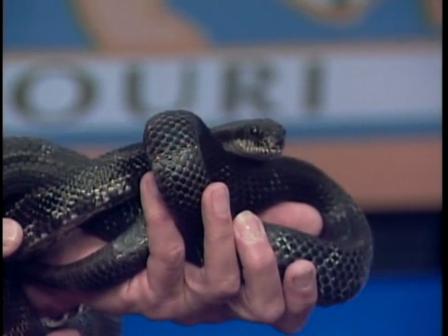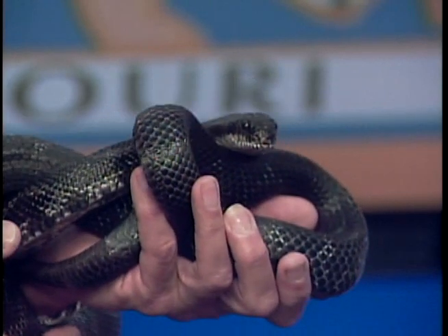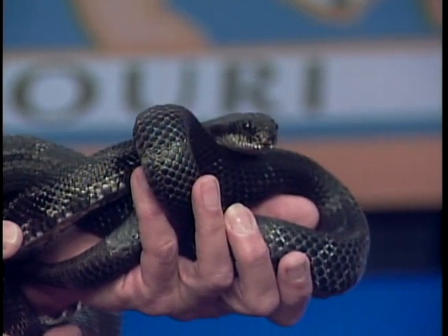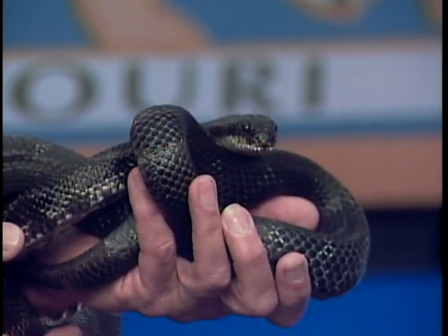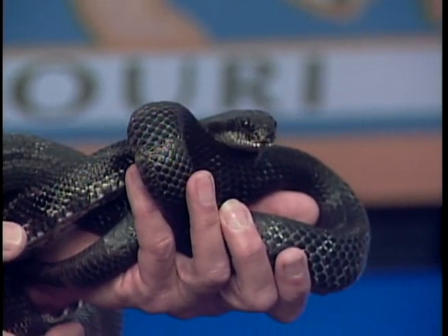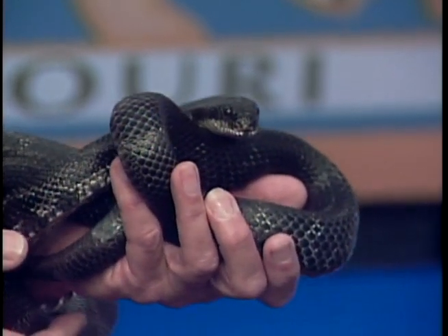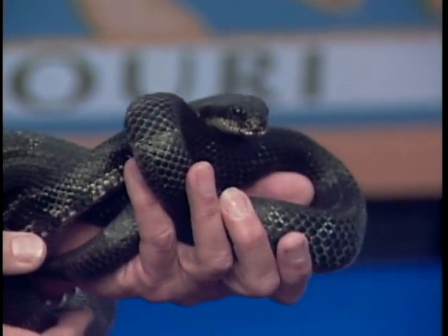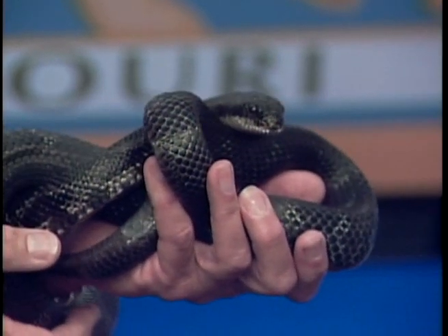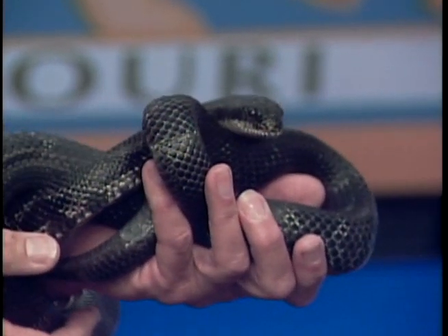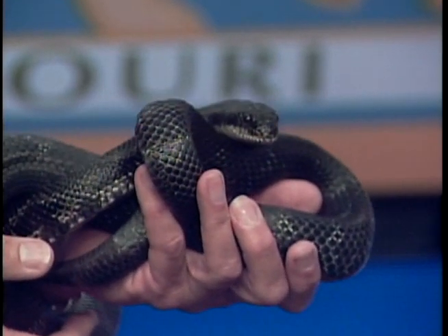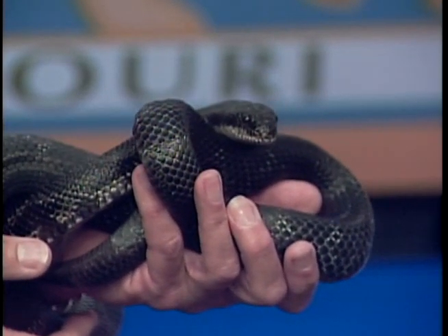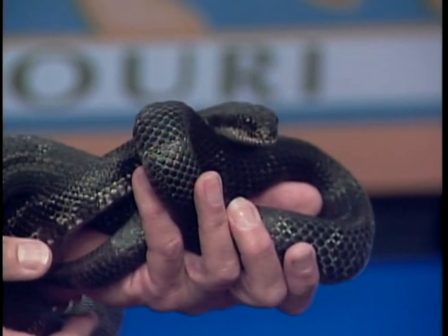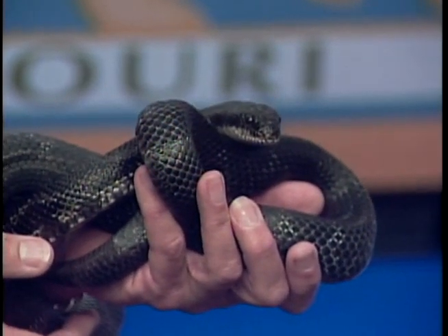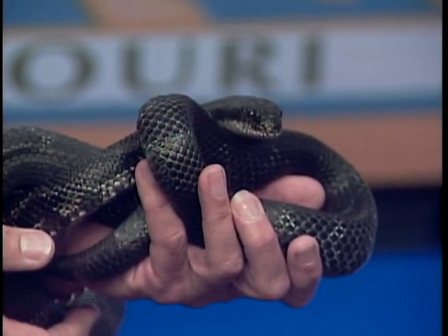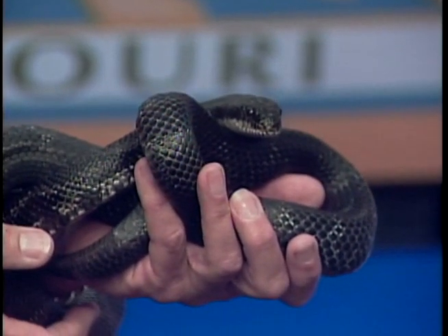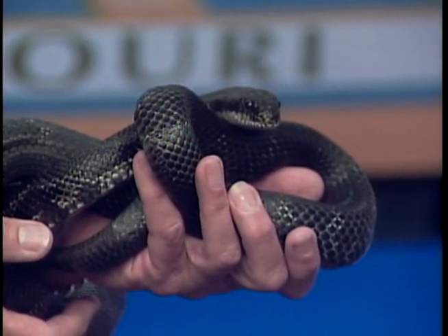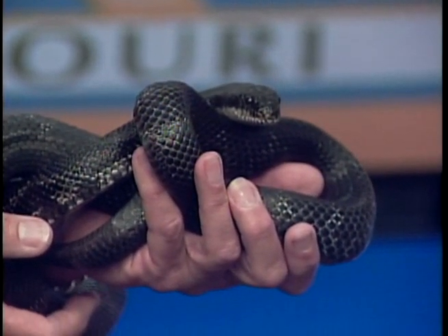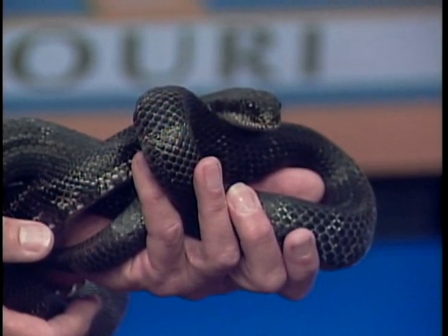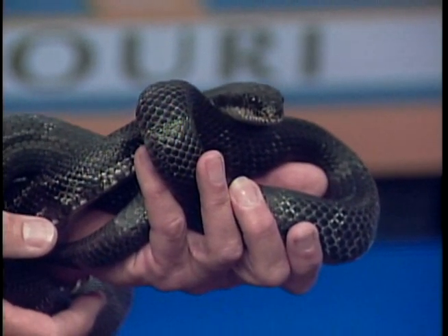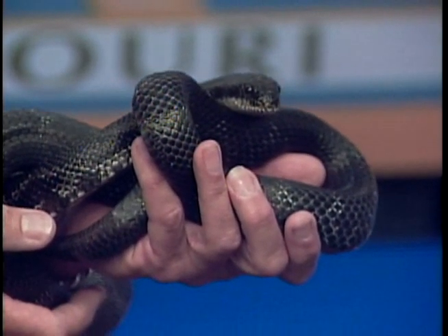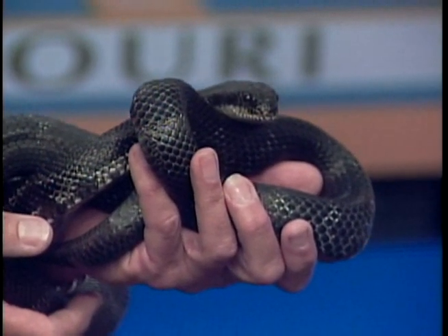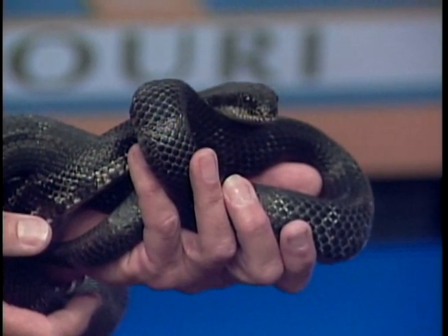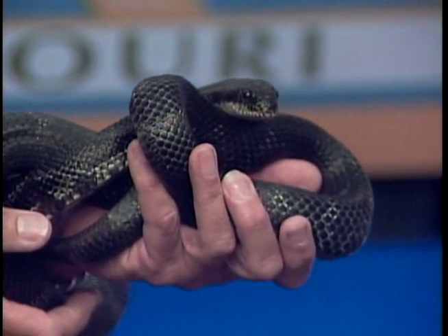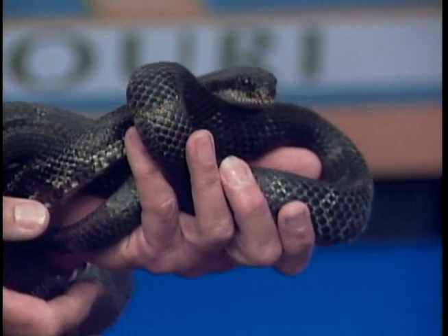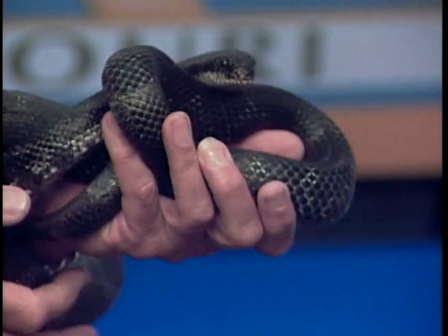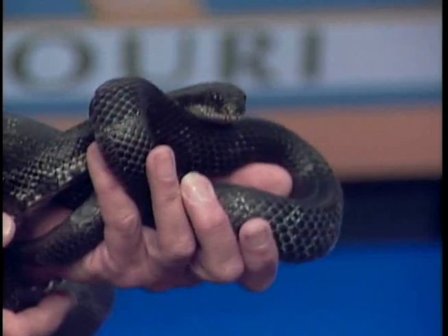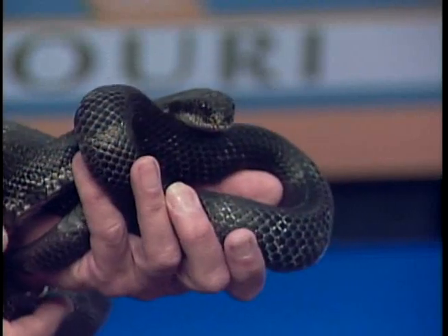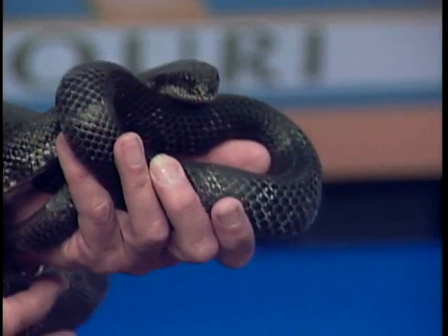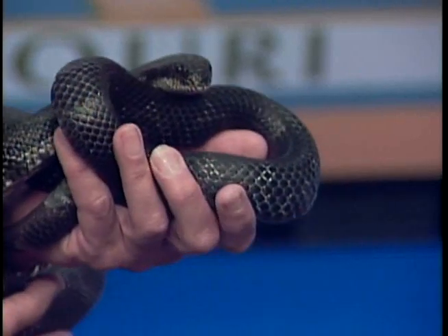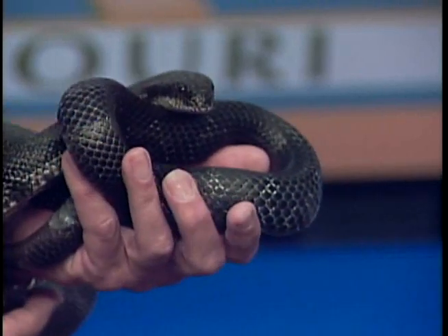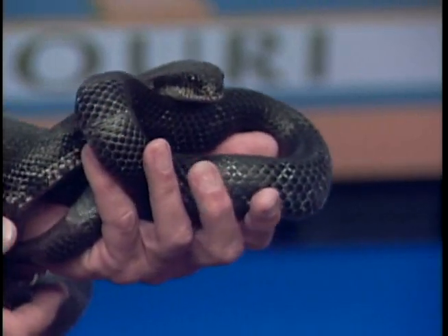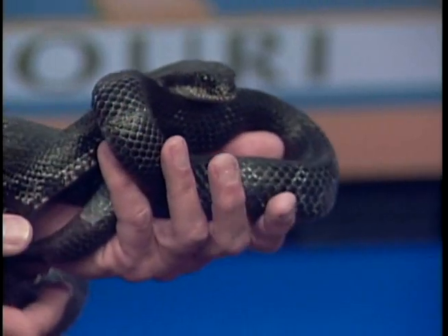And what should we do if we encounter a snake that is venomous and we get bitten by one? Go immediately to the hospital.